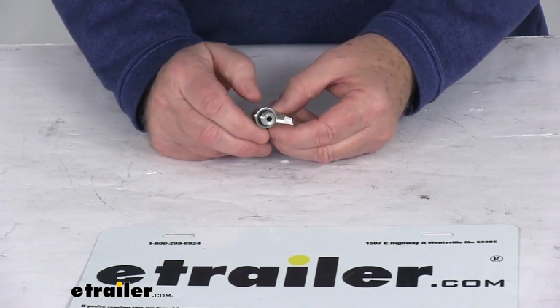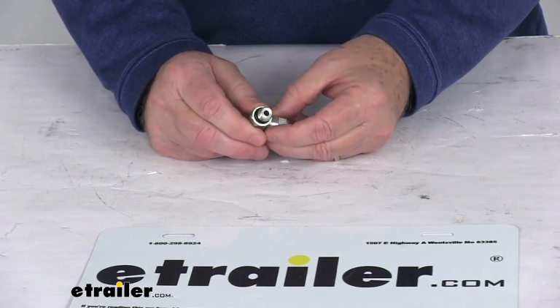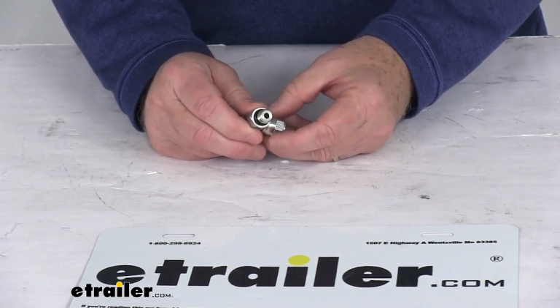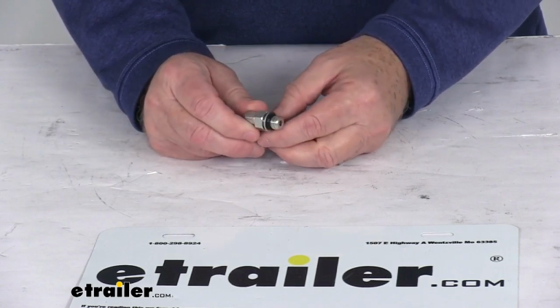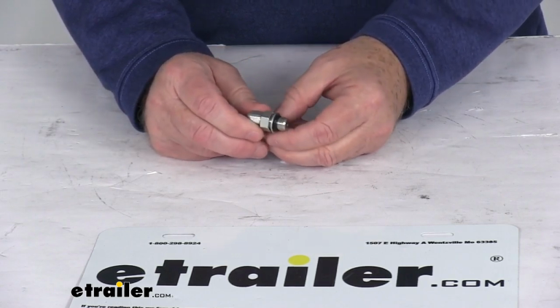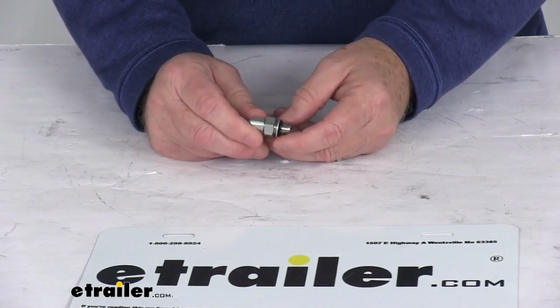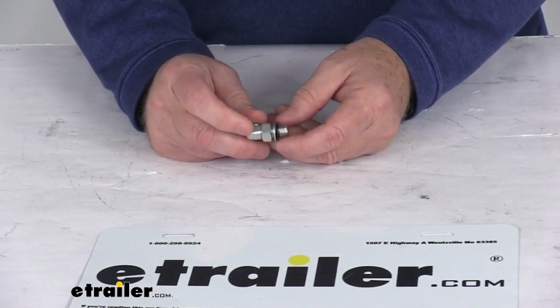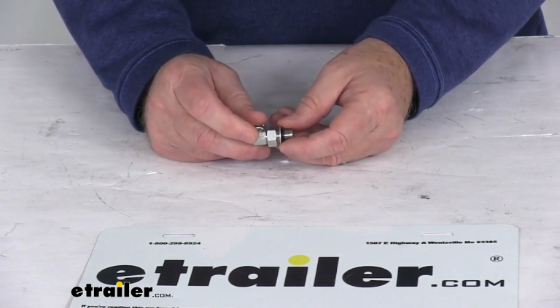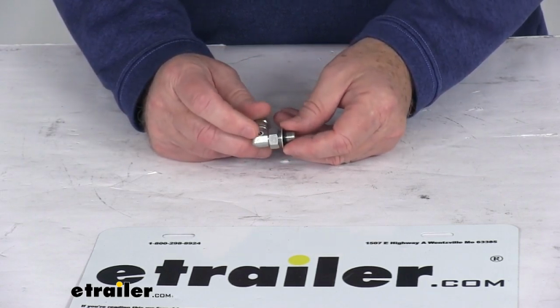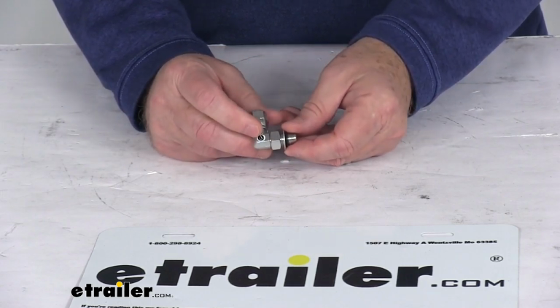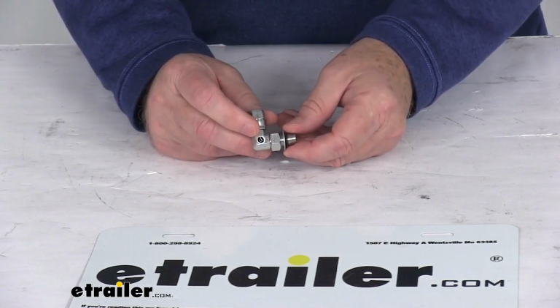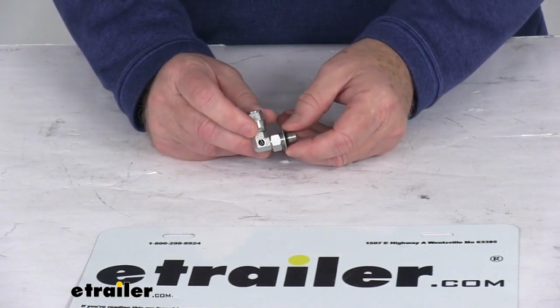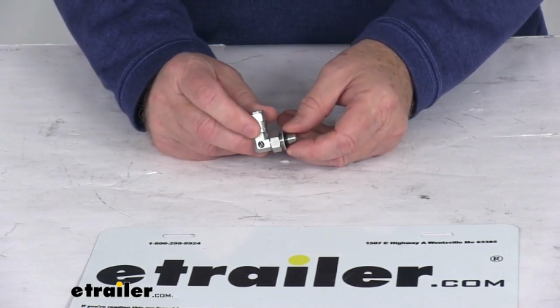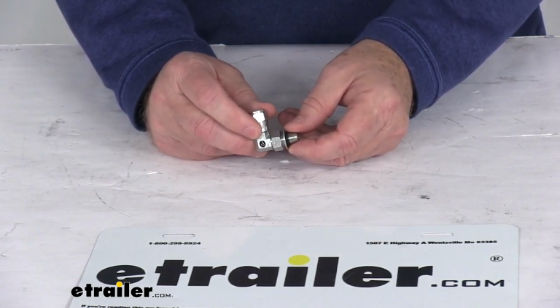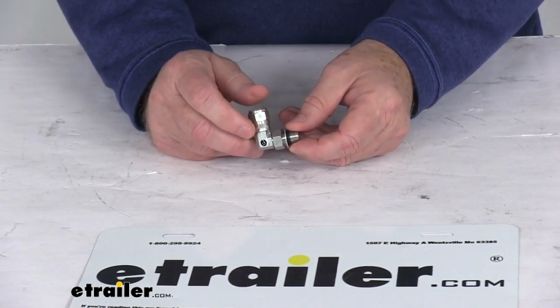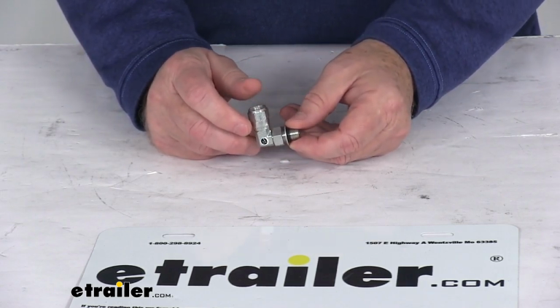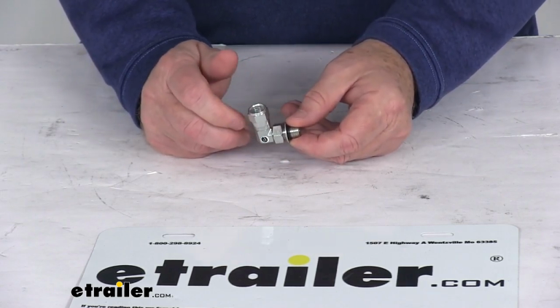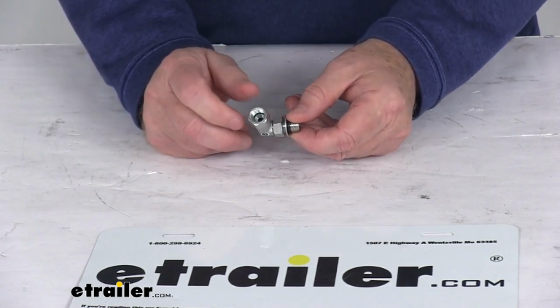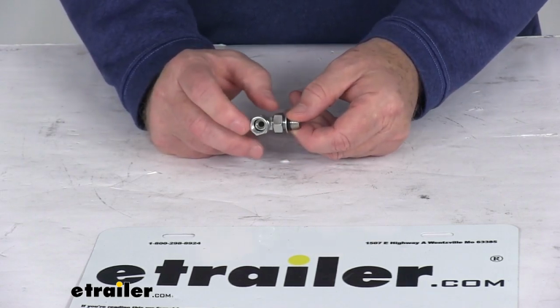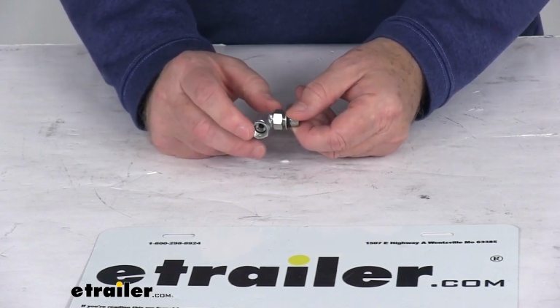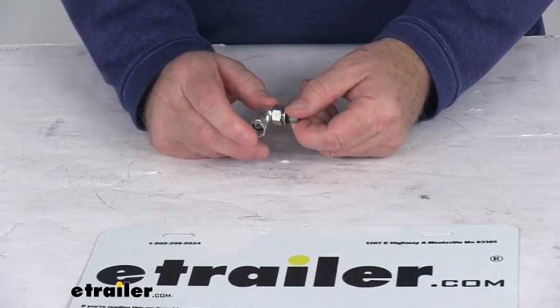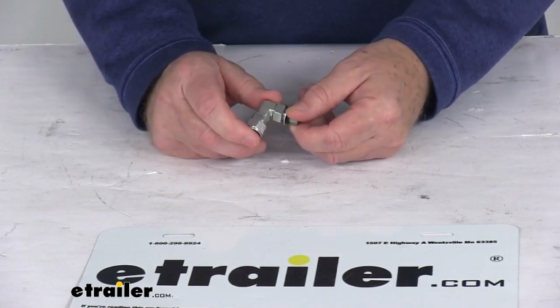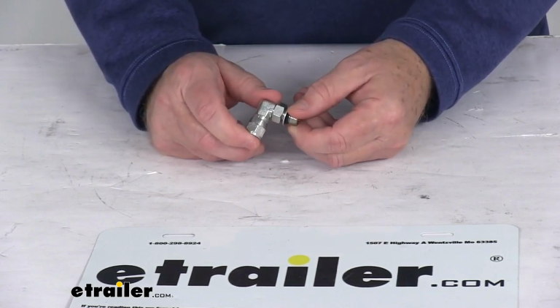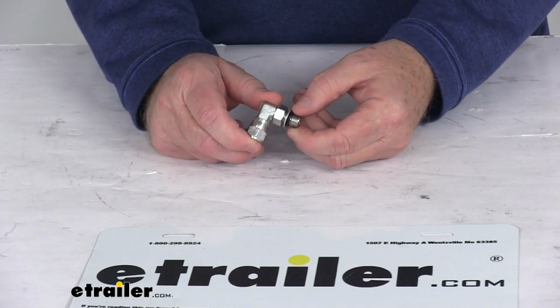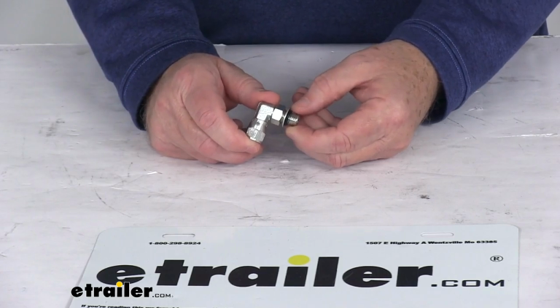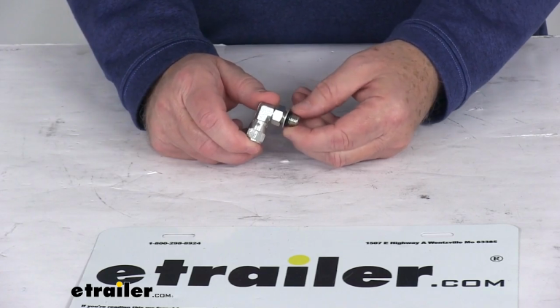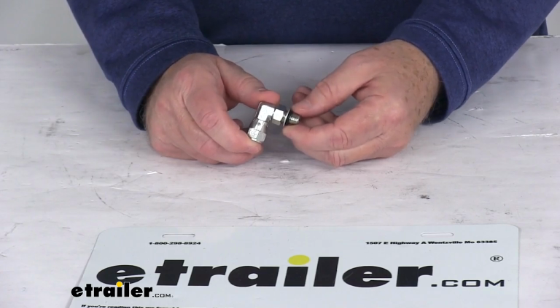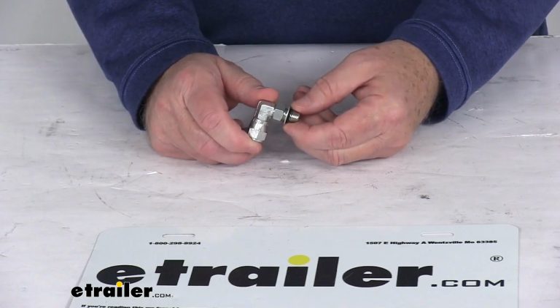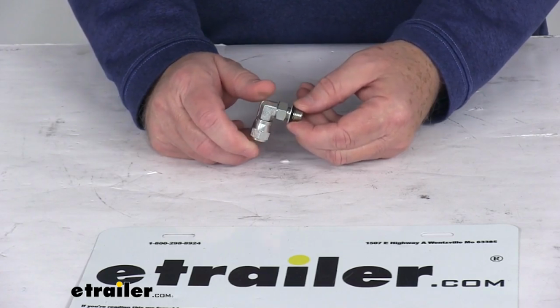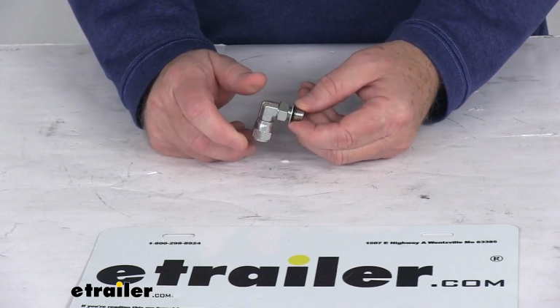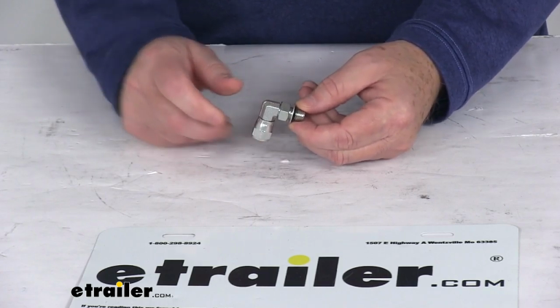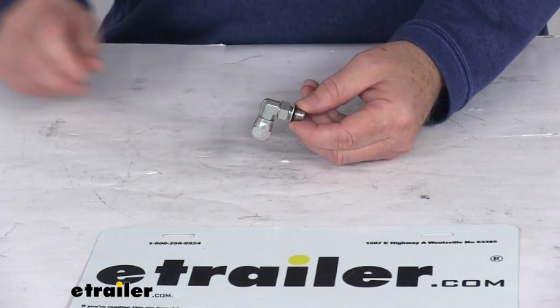That should do it for the review on the Lippert replacement elbow fitting for the RV hydraulic leveling system.